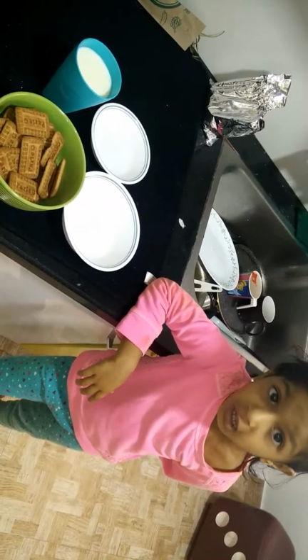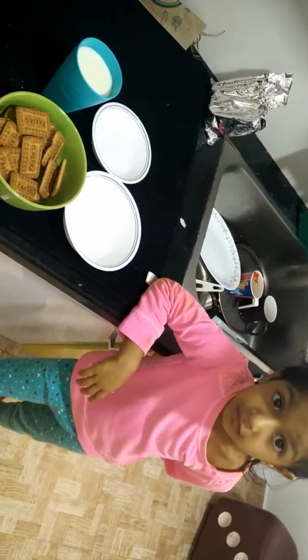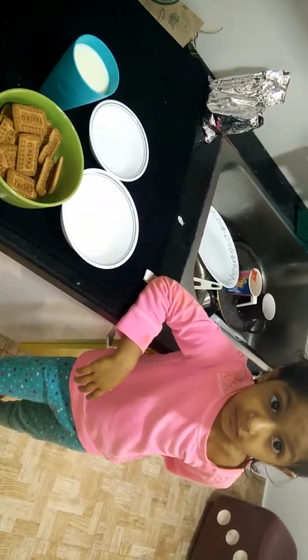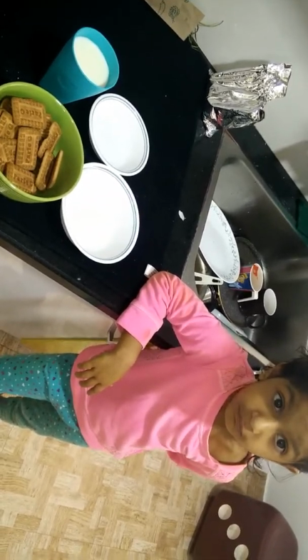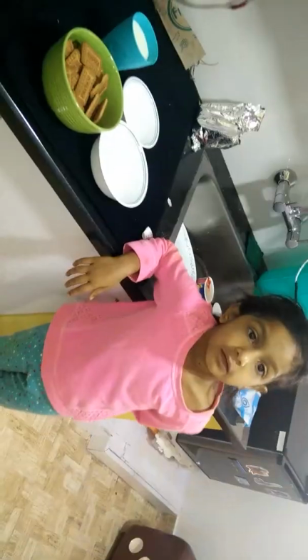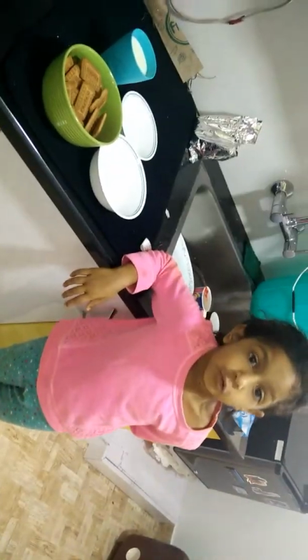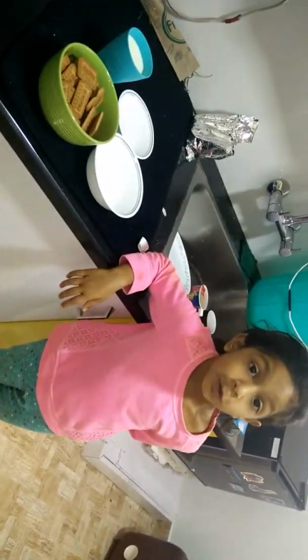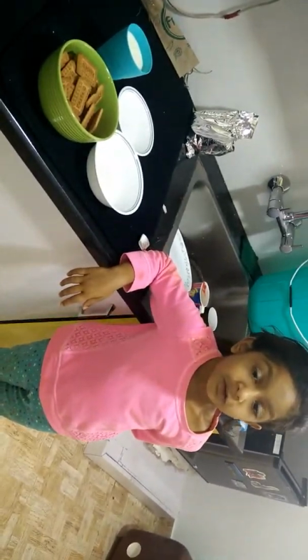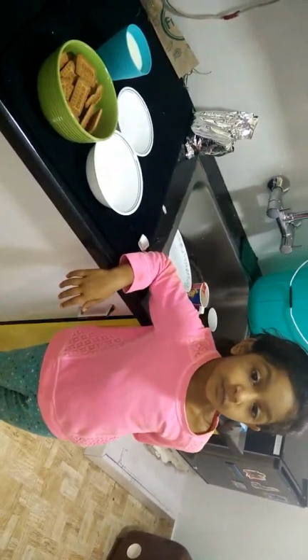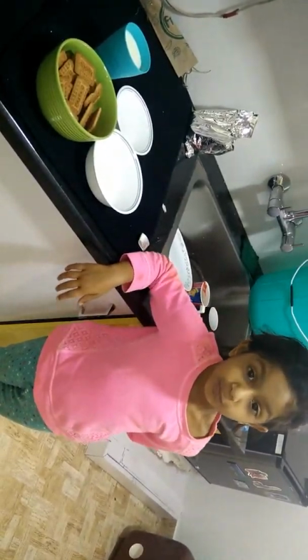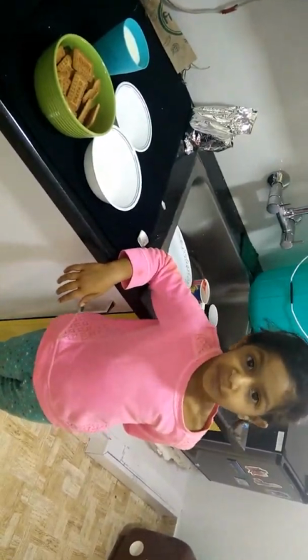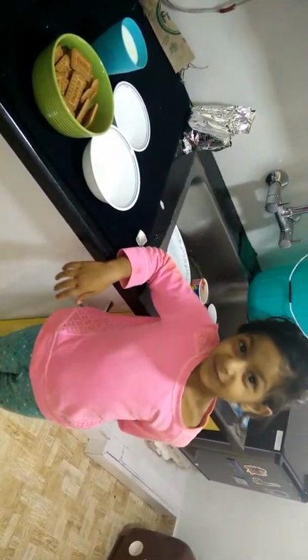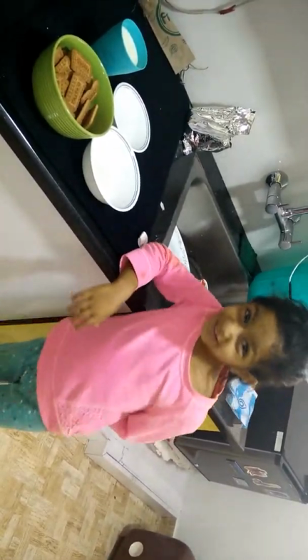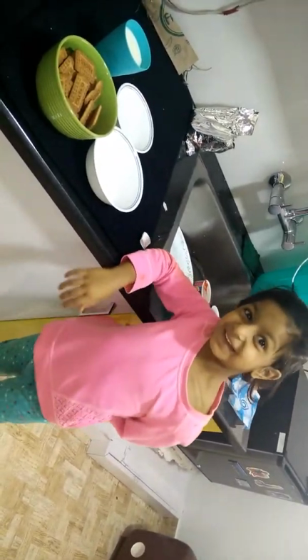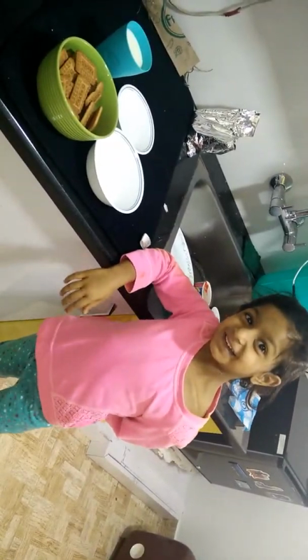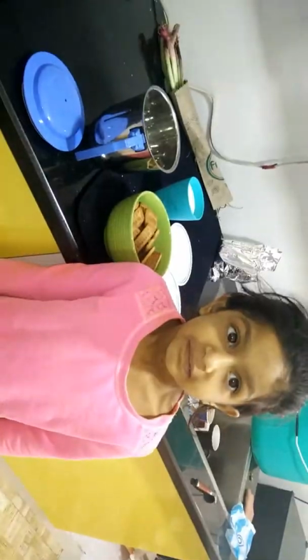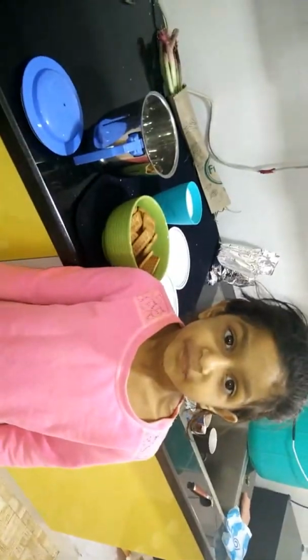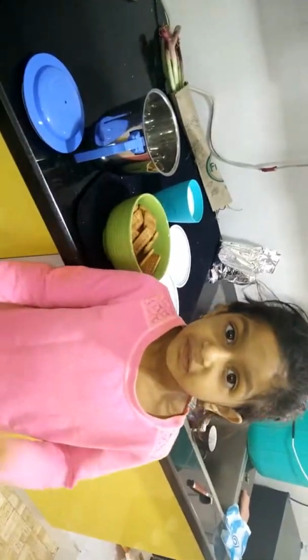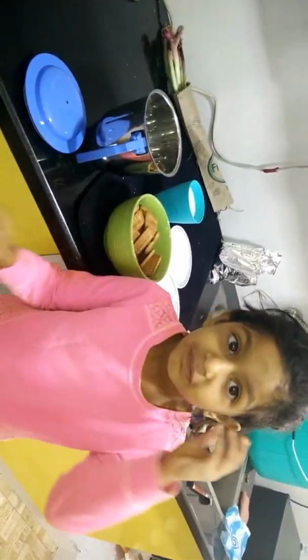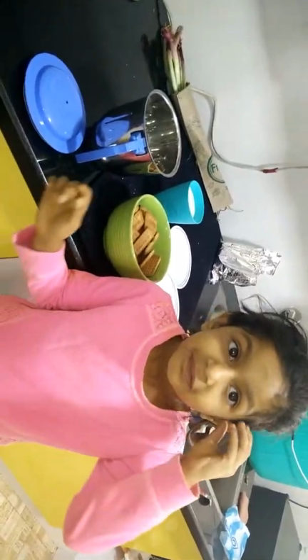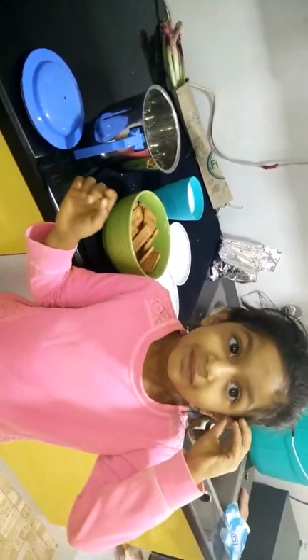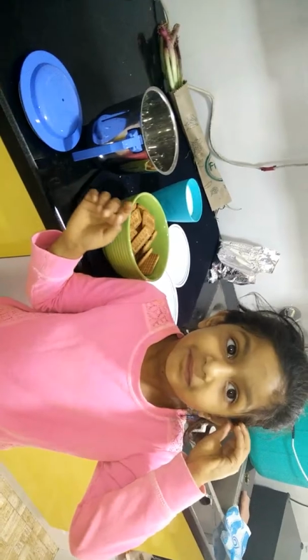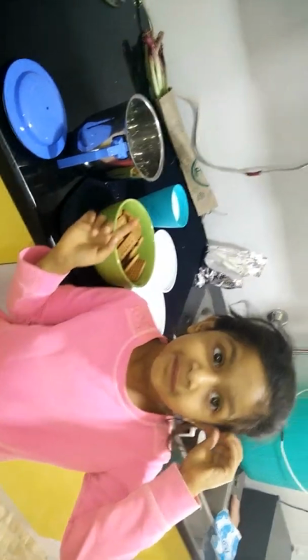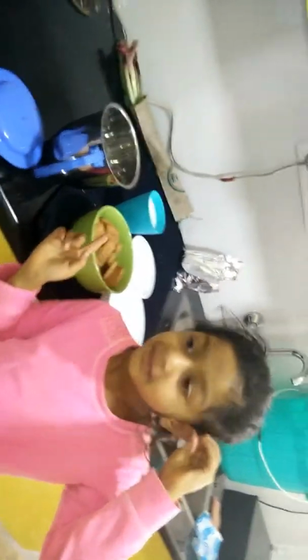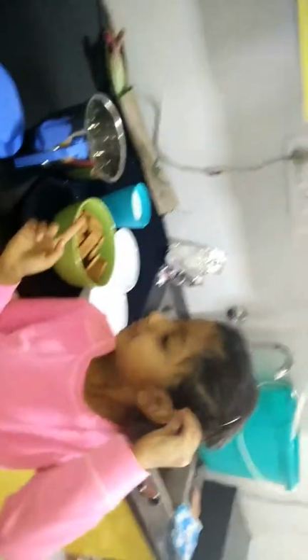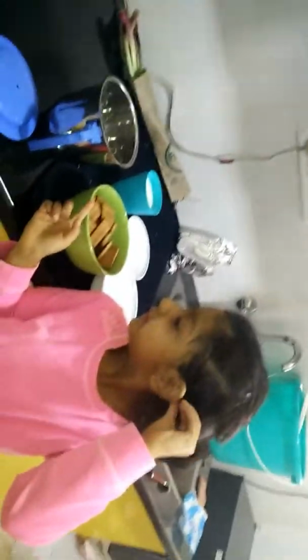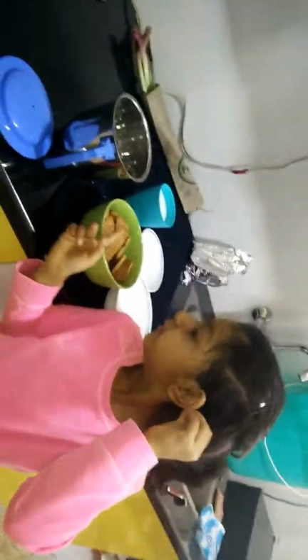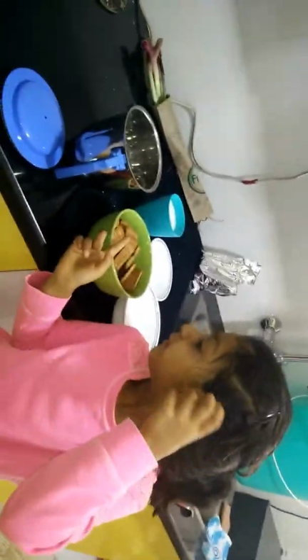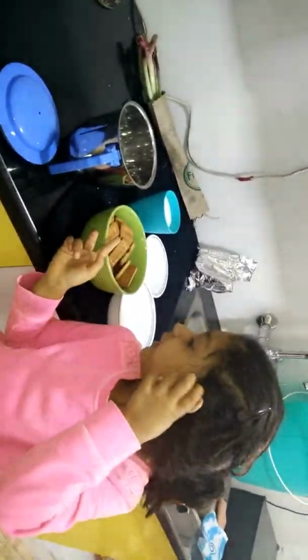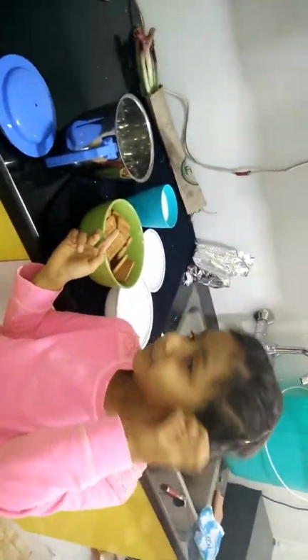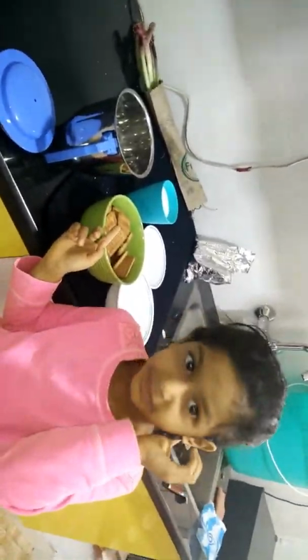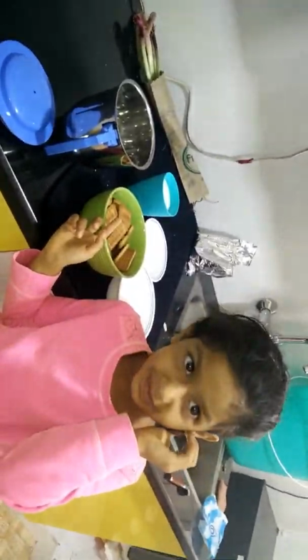In about two more minutes we'll prepare the cake. So the first step is to grind the biscuit.